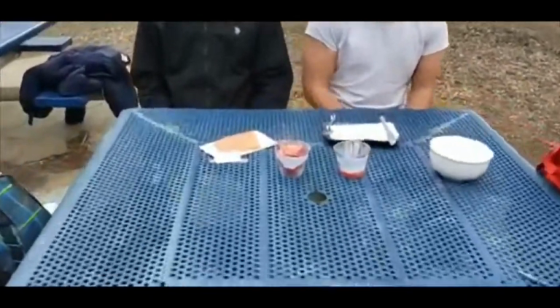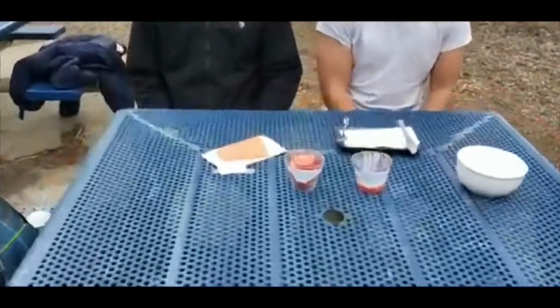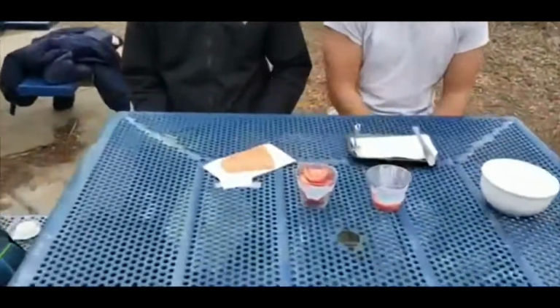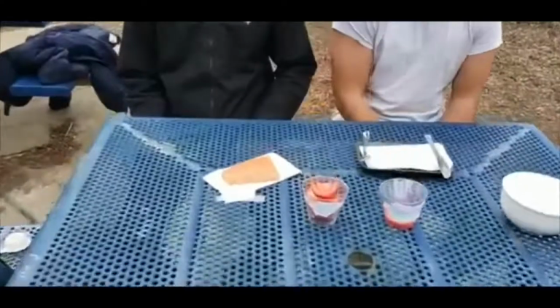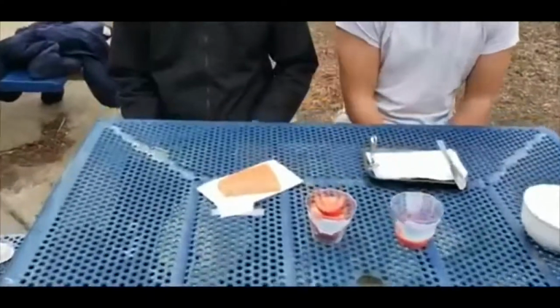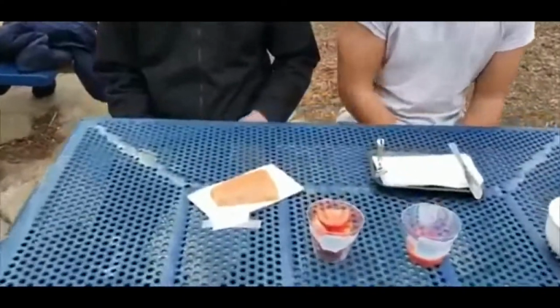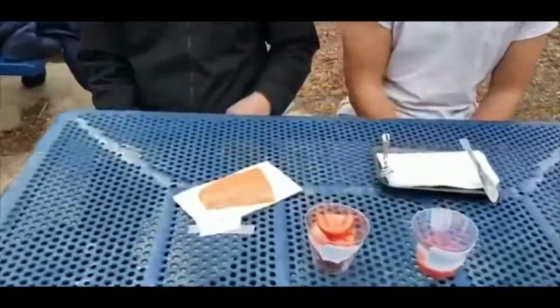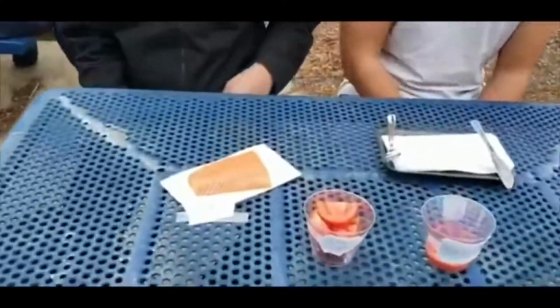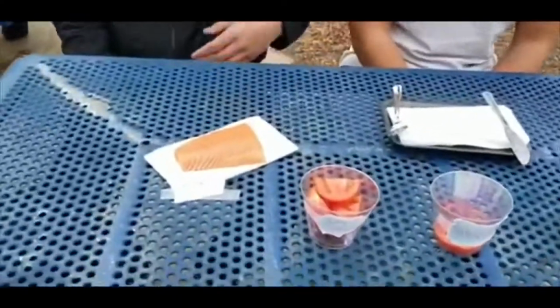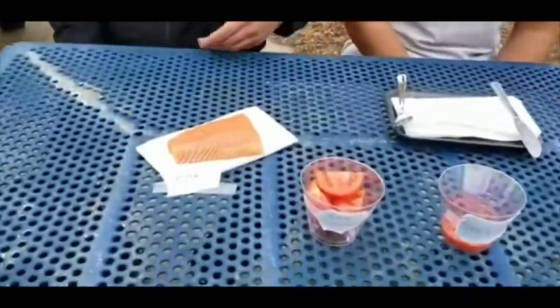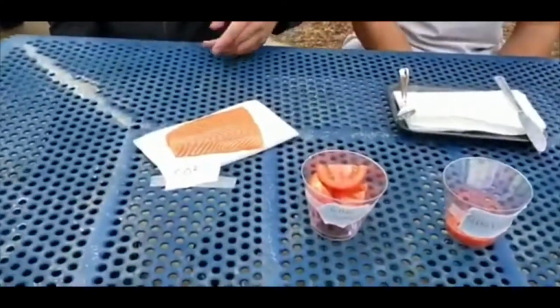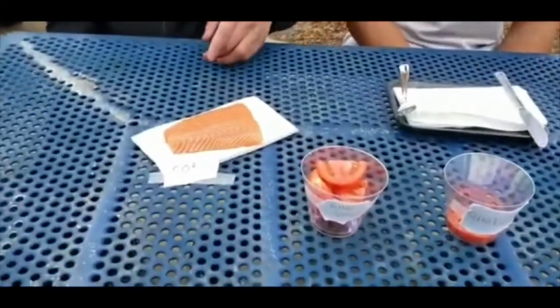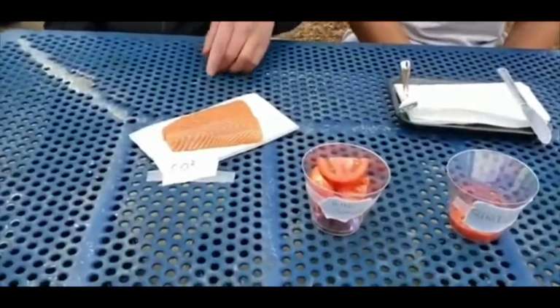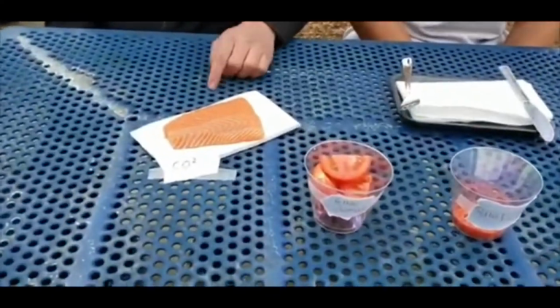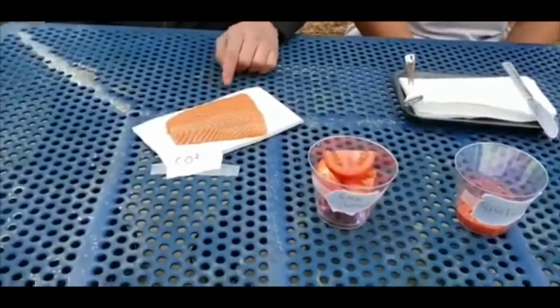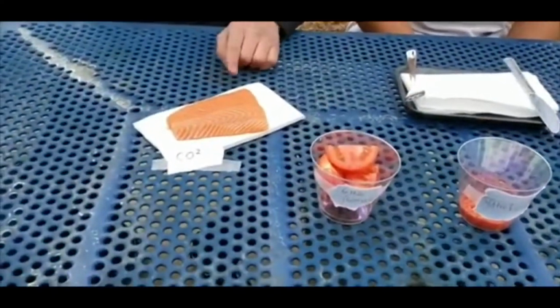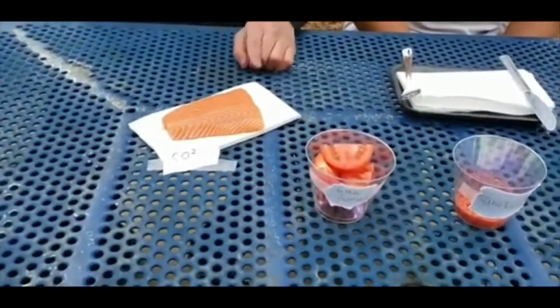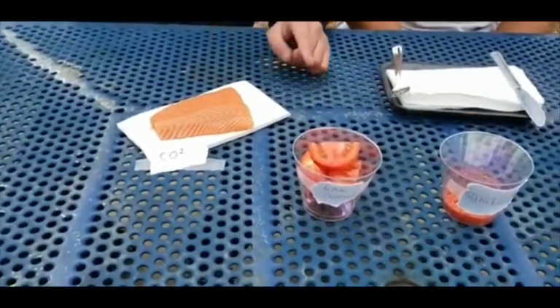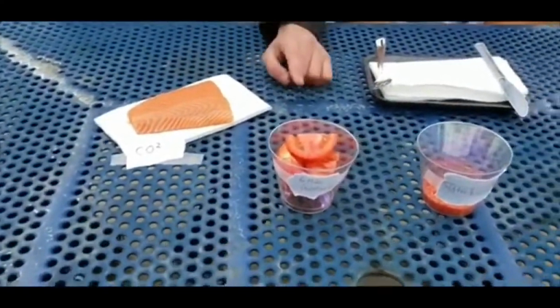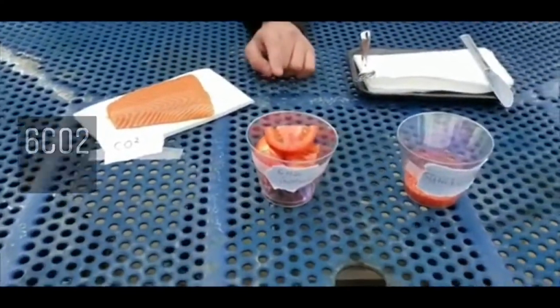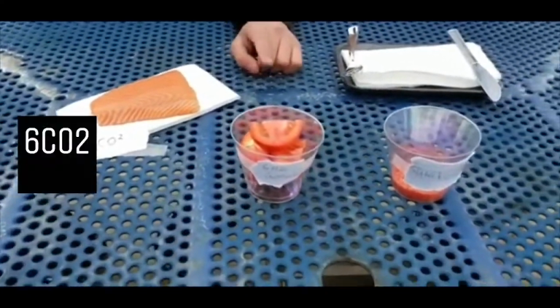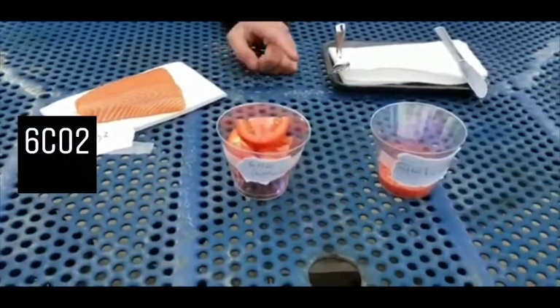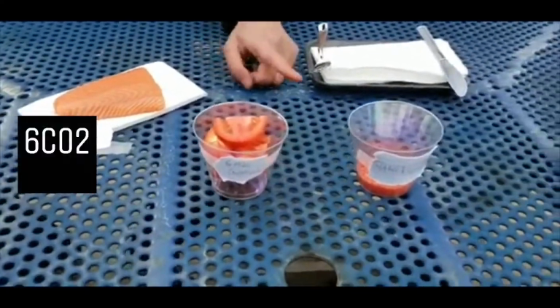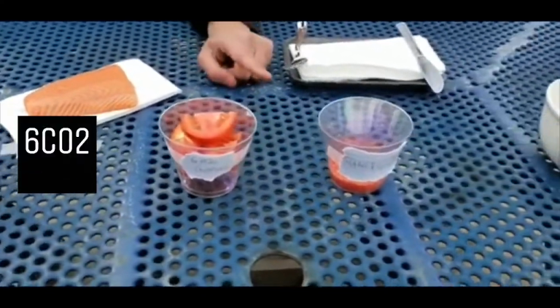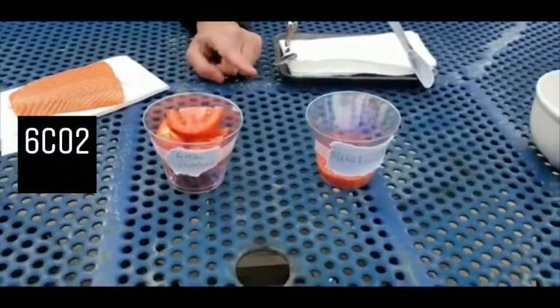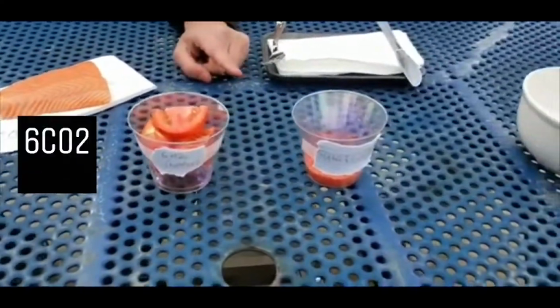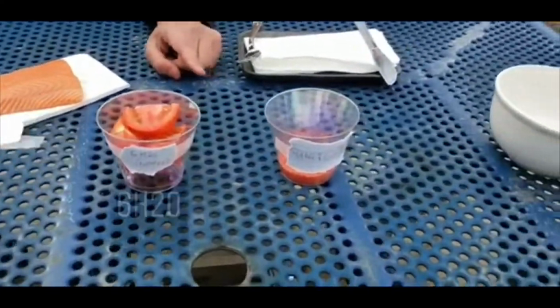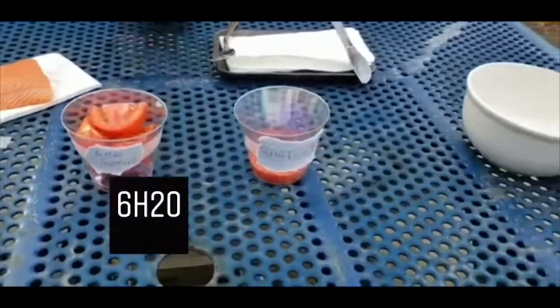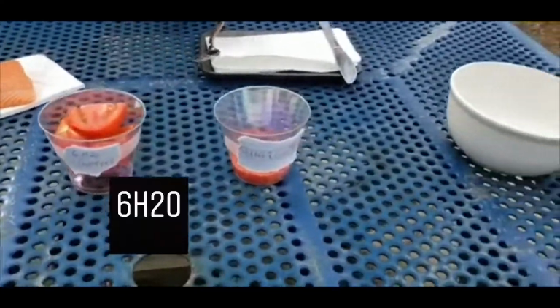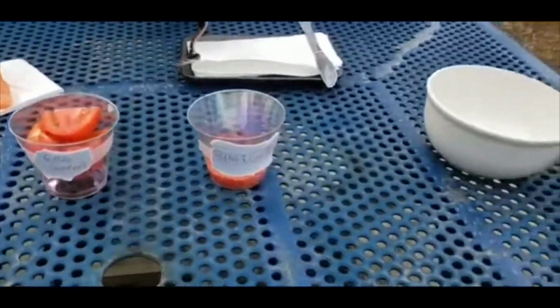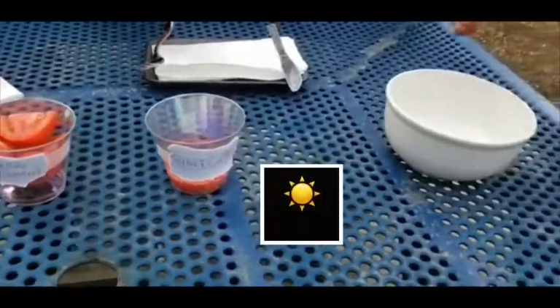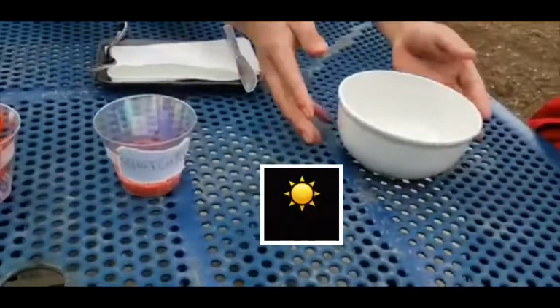For this tomato soup, you guys are going to be needing fish, tomatoes, seasoning, and vegetable stock.